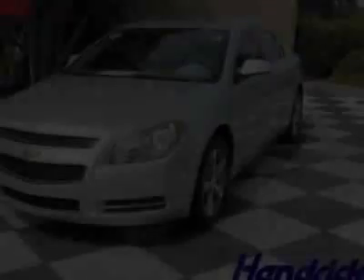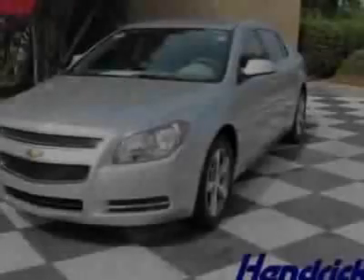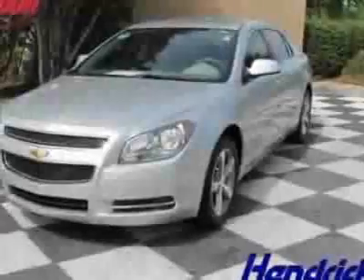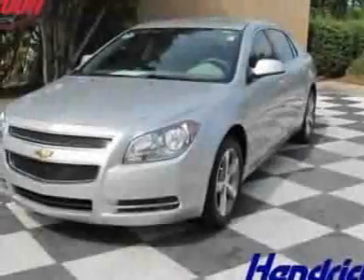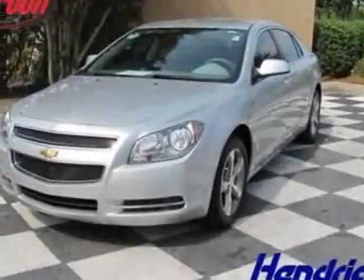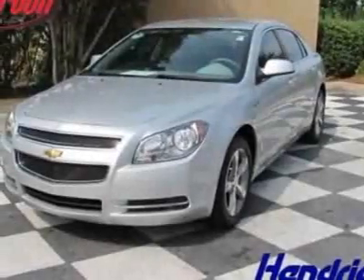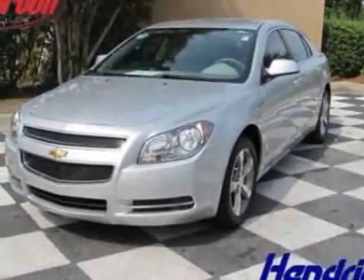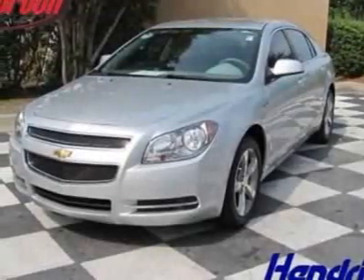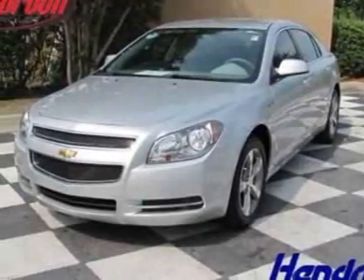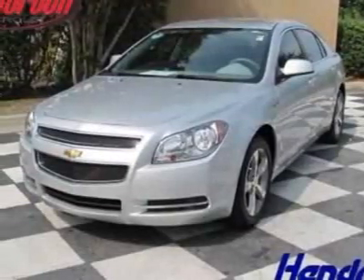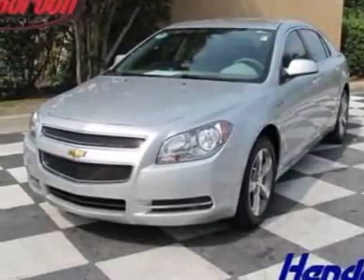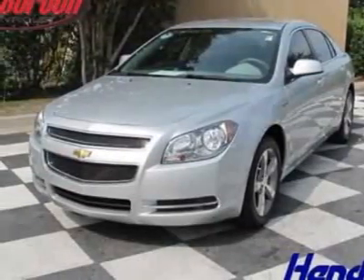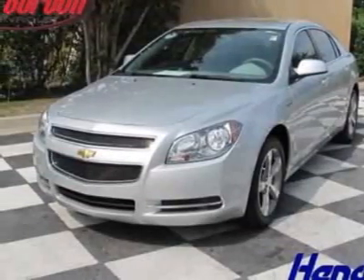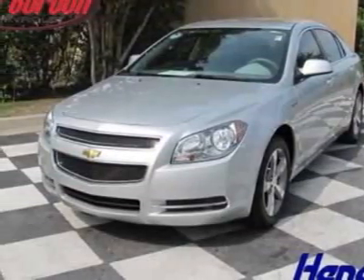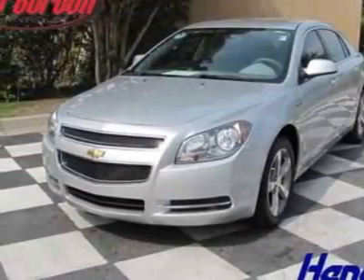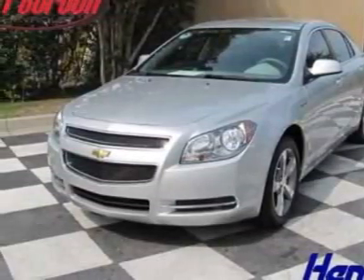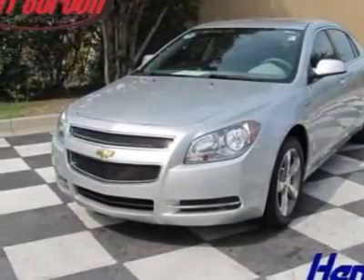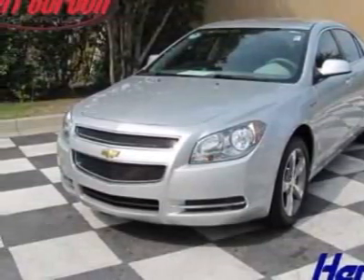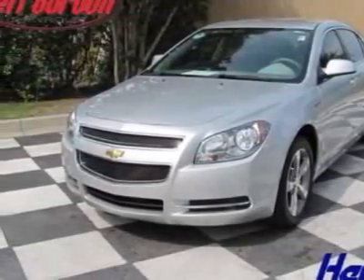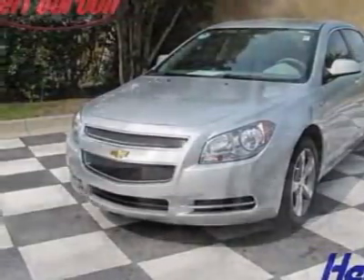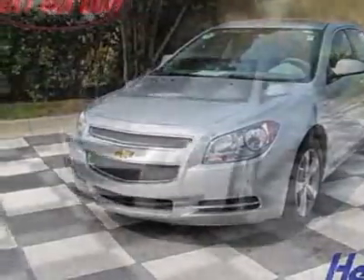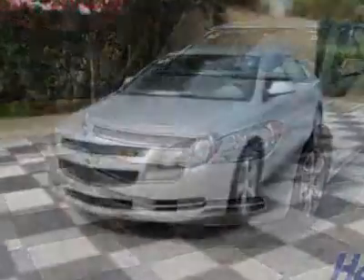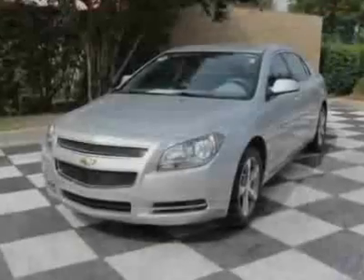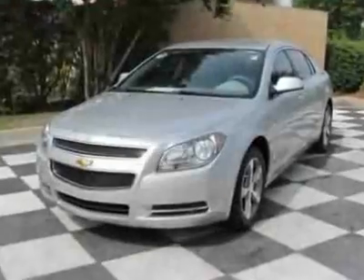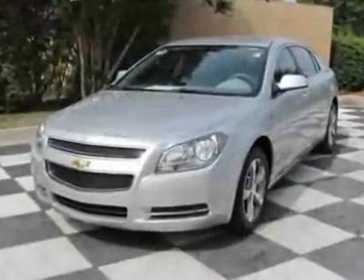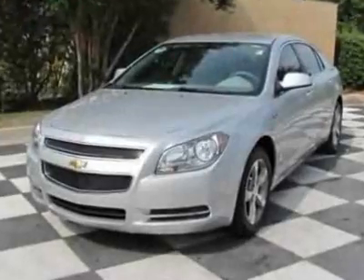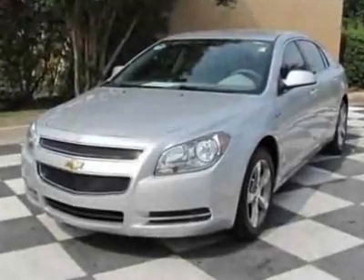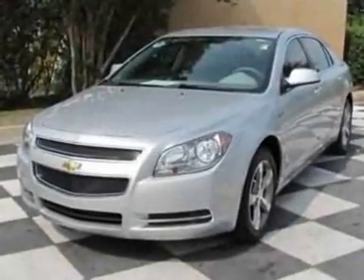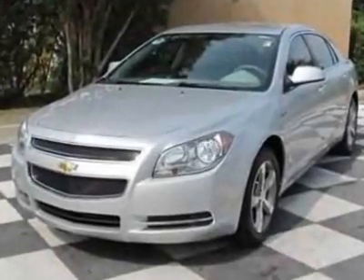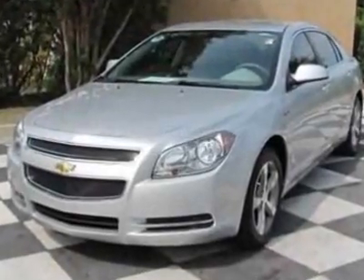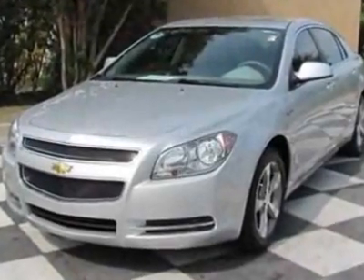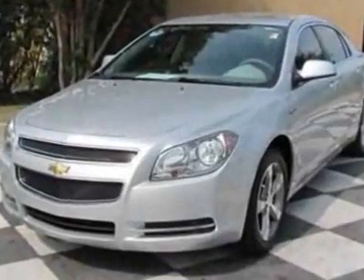Come take a look at this 2009 Chevrolet Malibu. Carfax has certified this Malibu as having one owner.